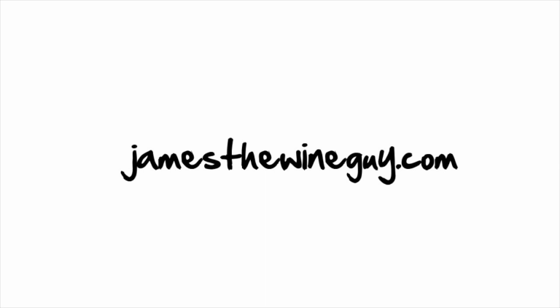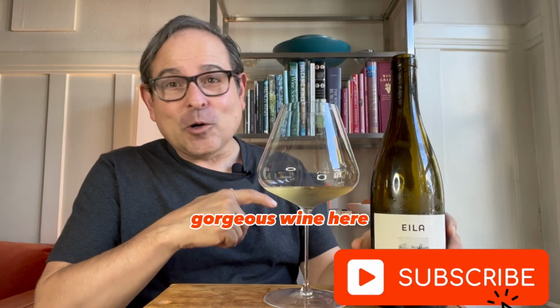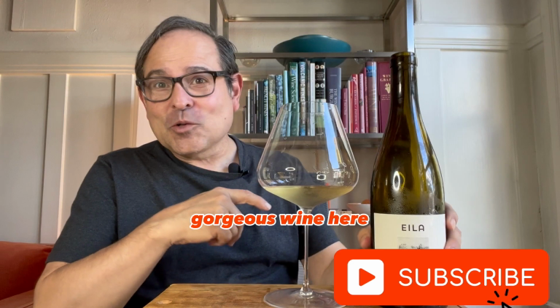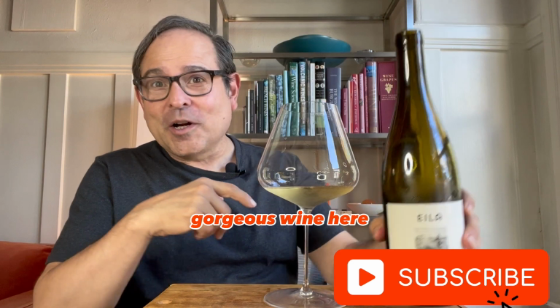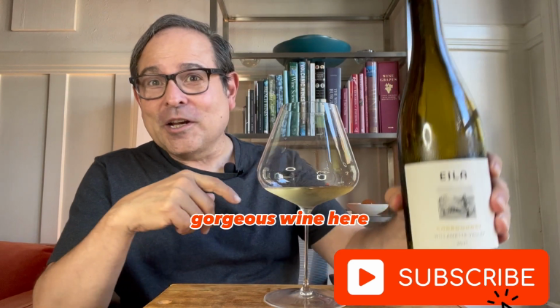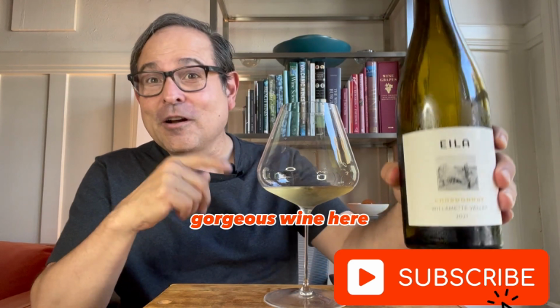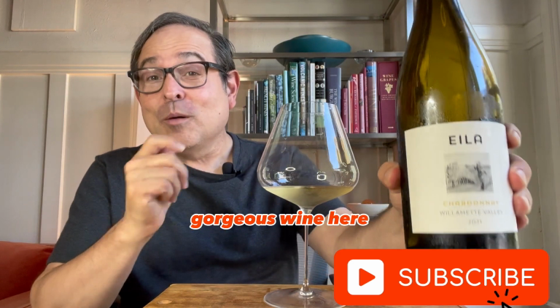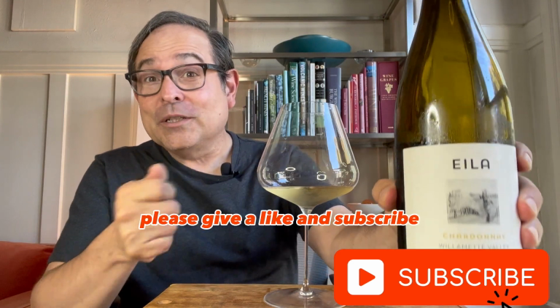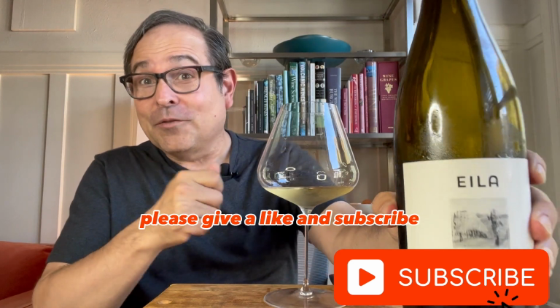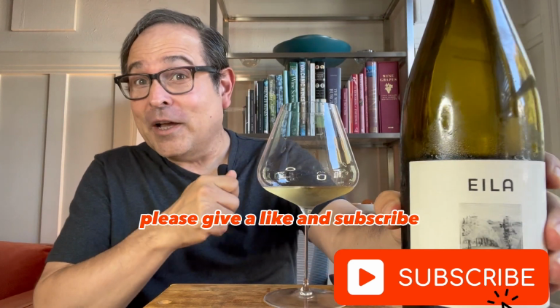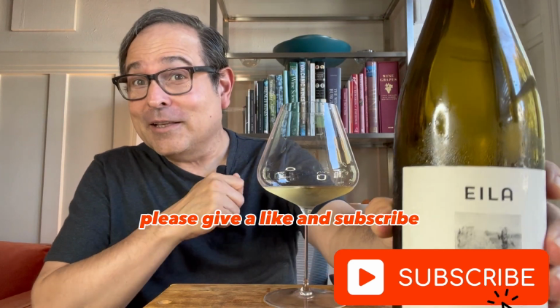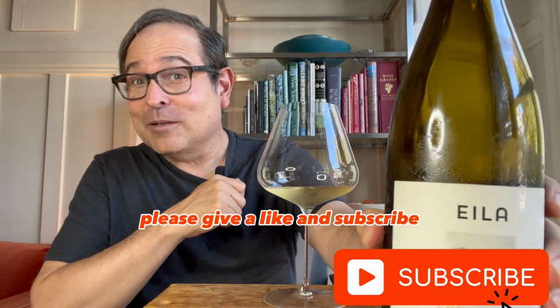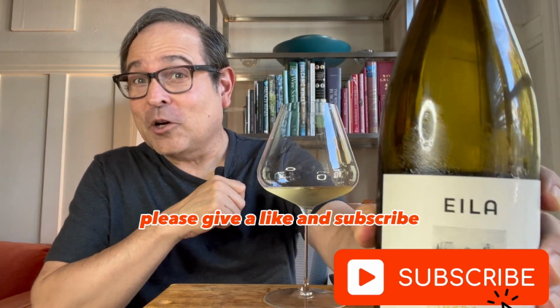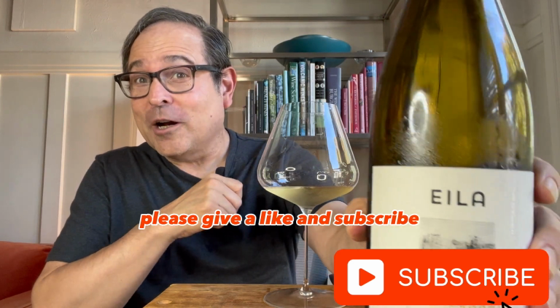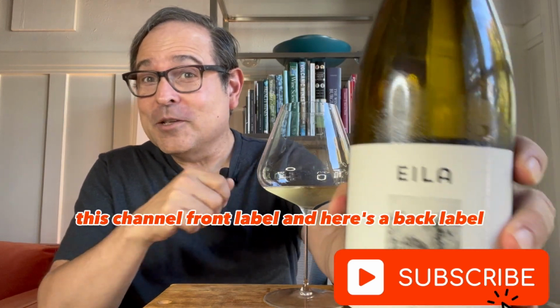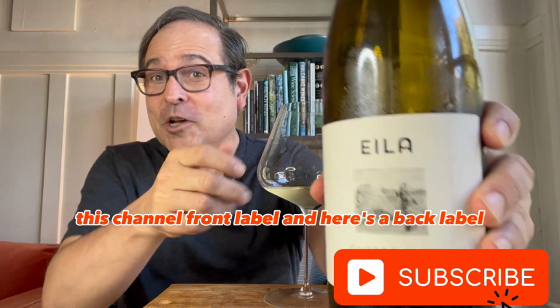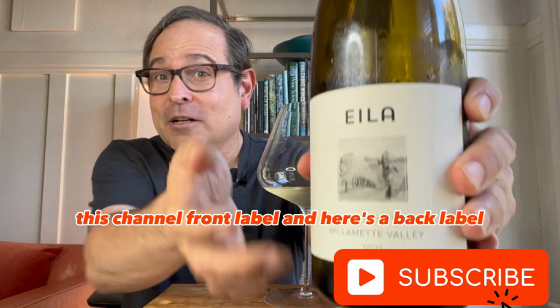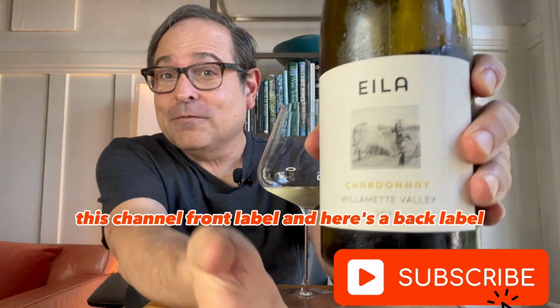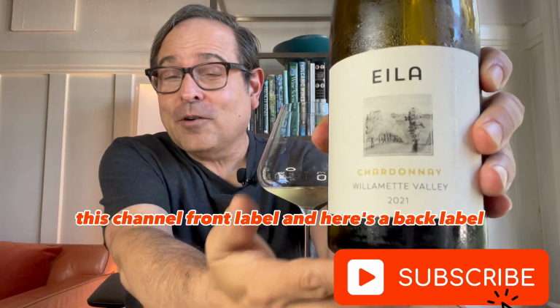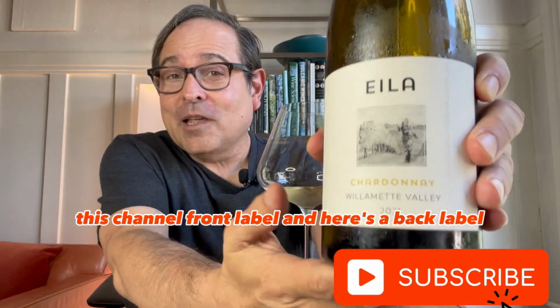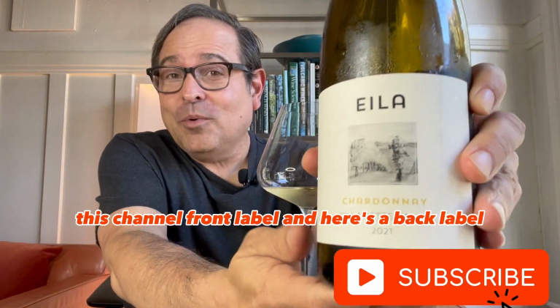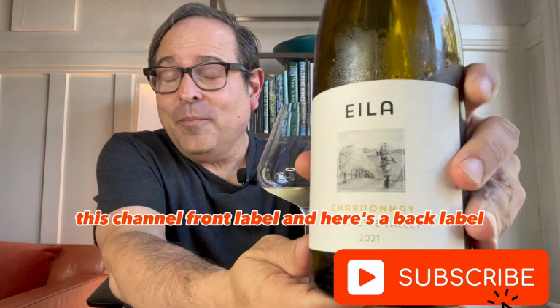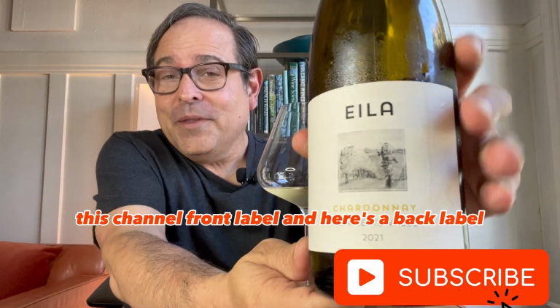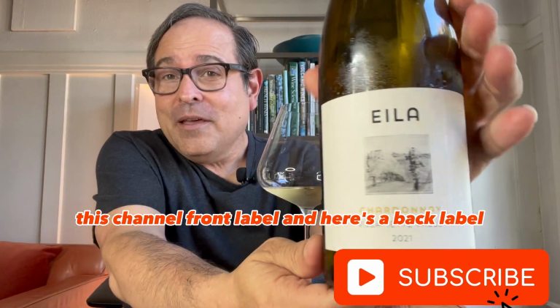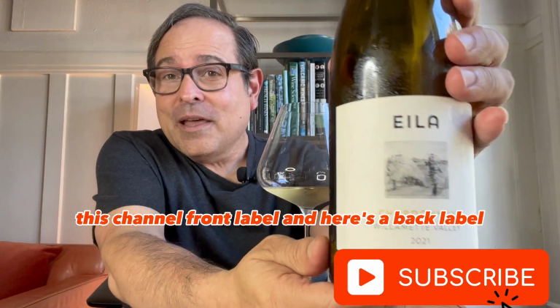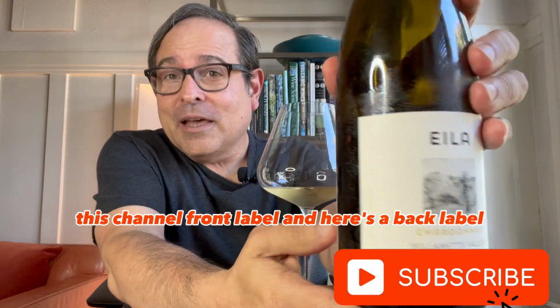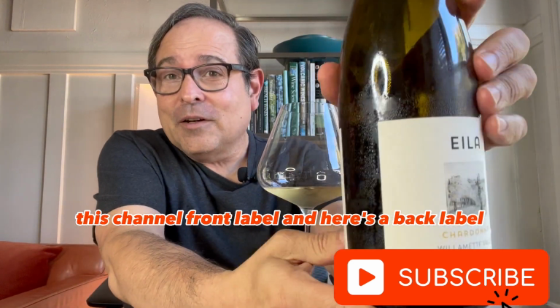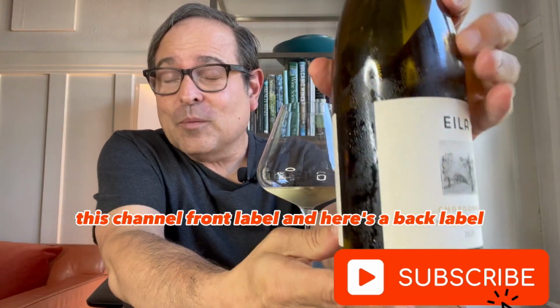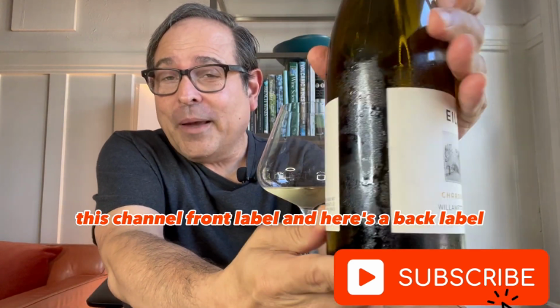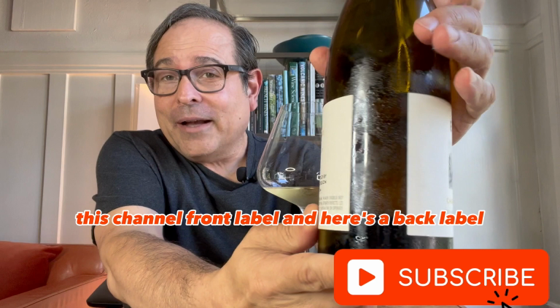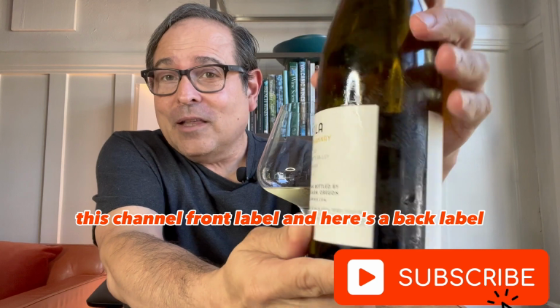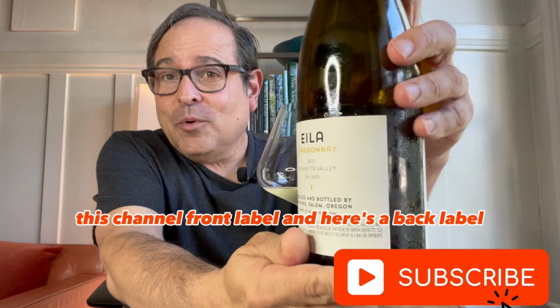Gorgeous wine here. Front label. And here's the back label.